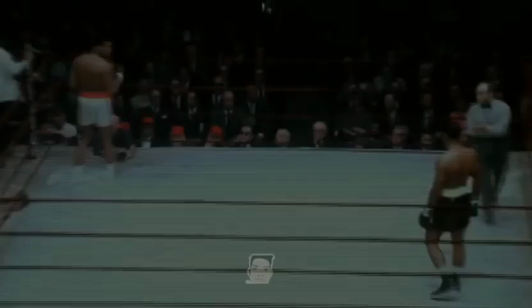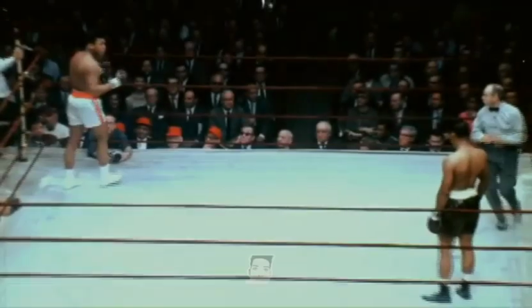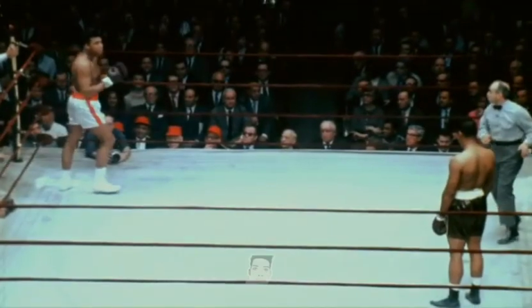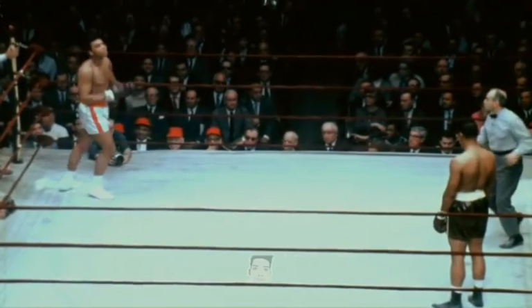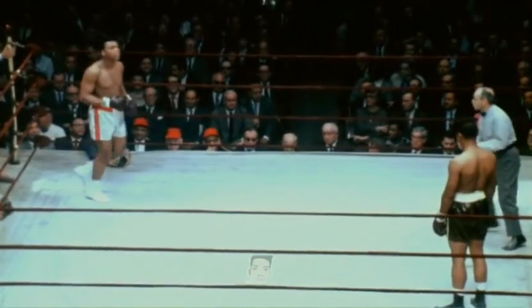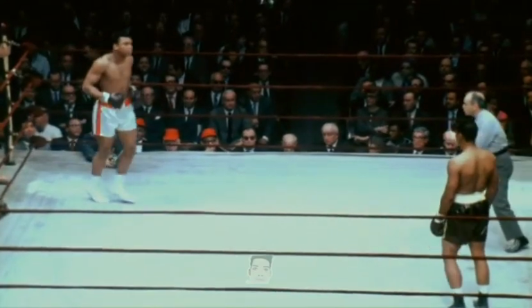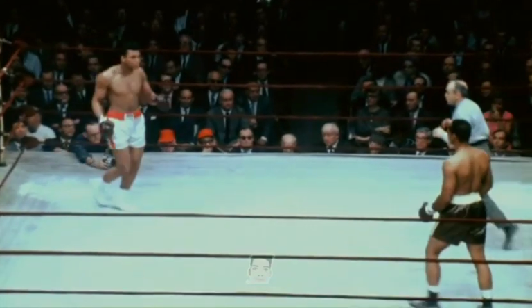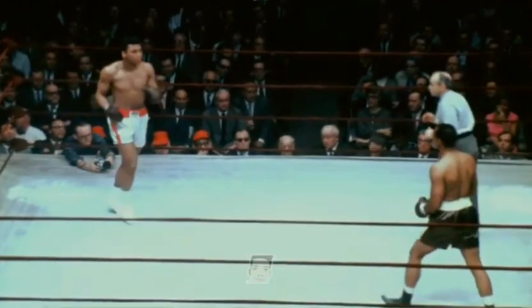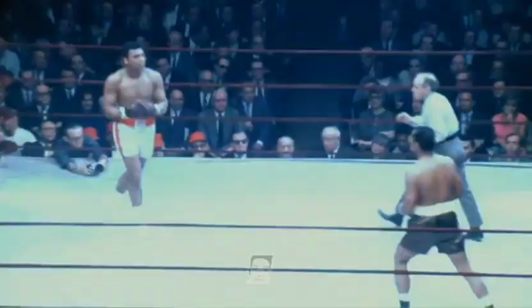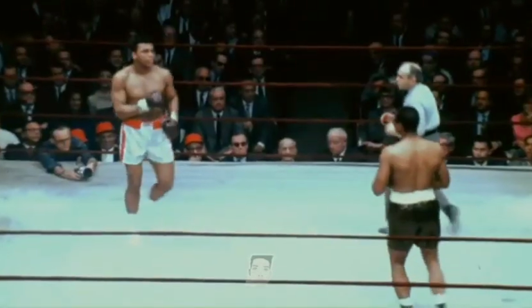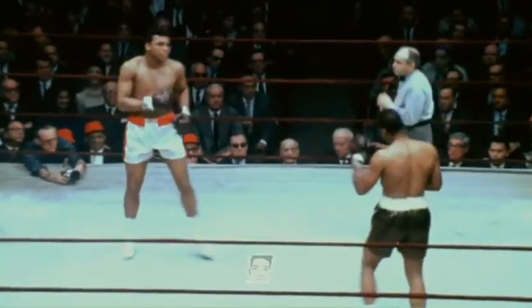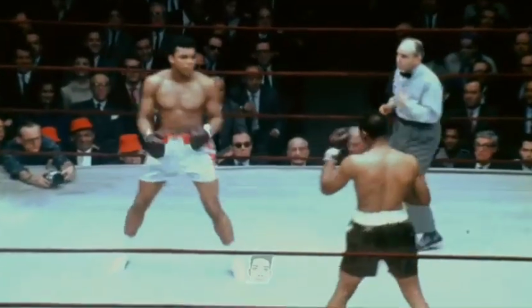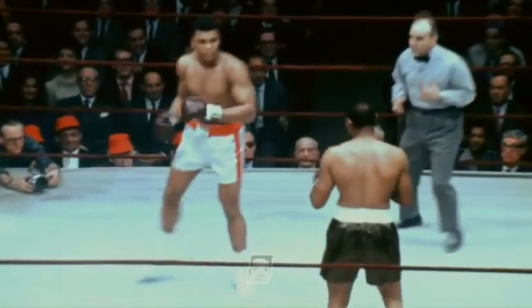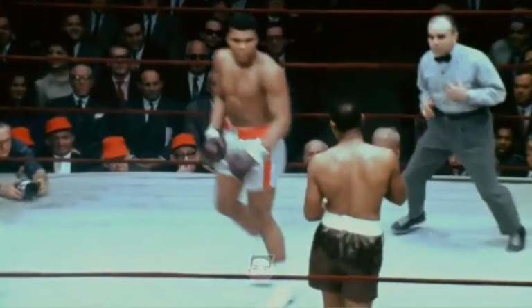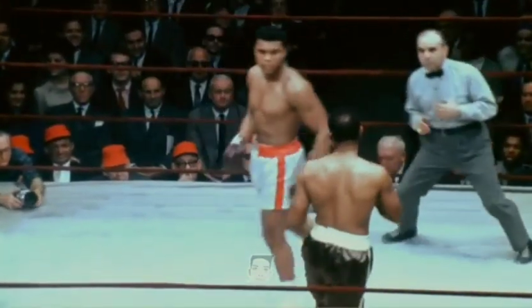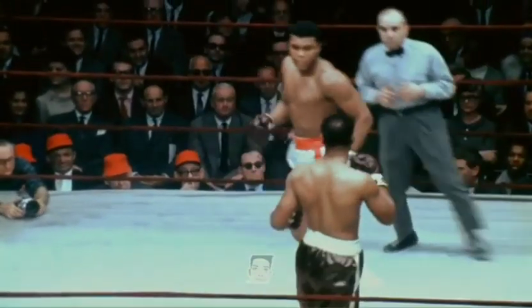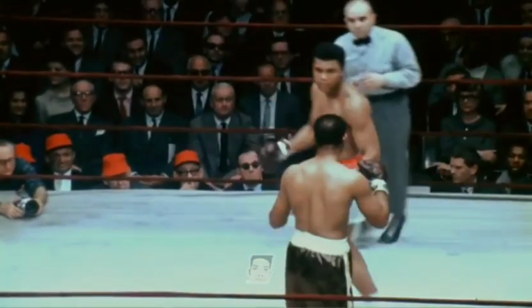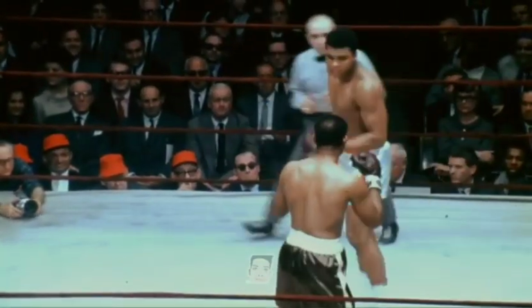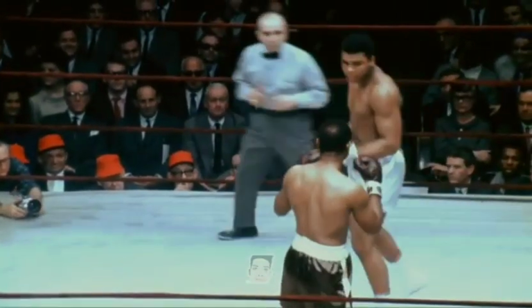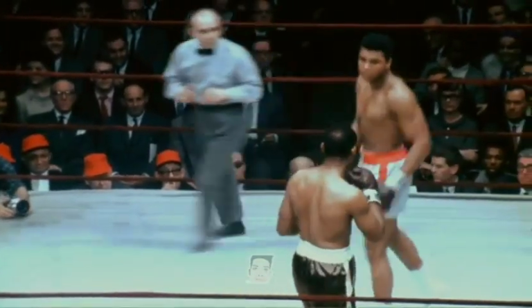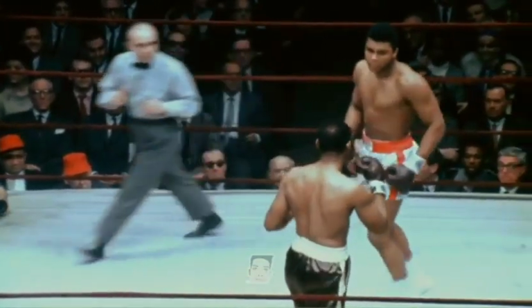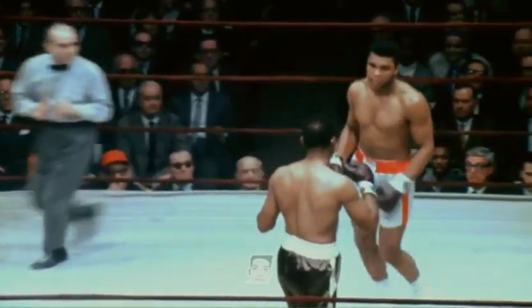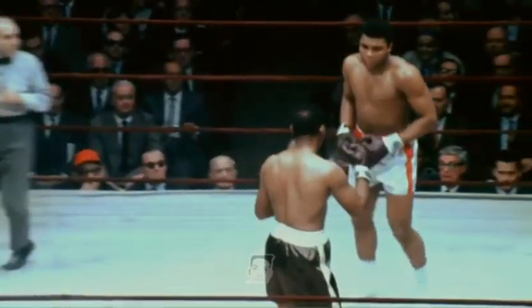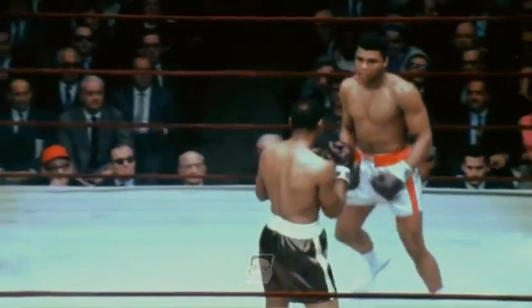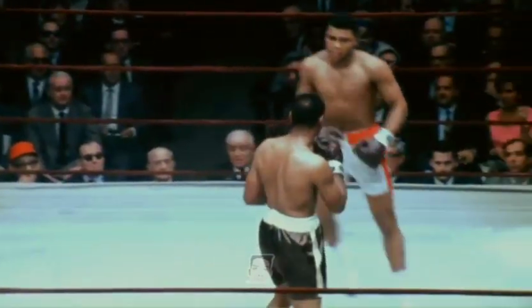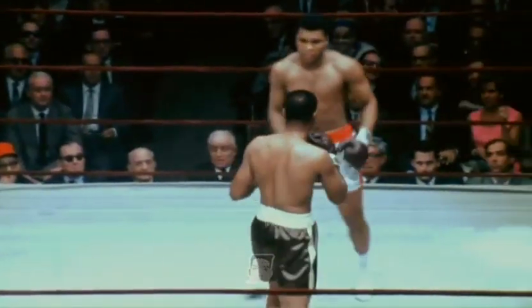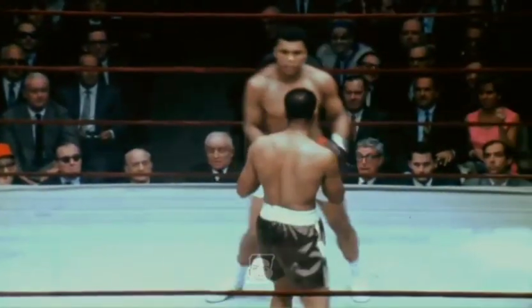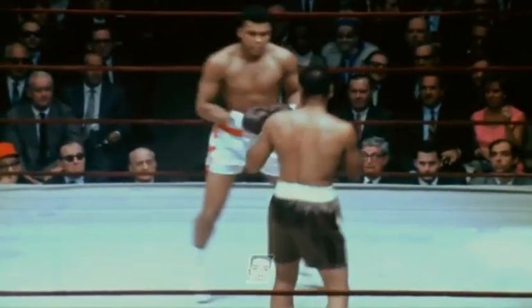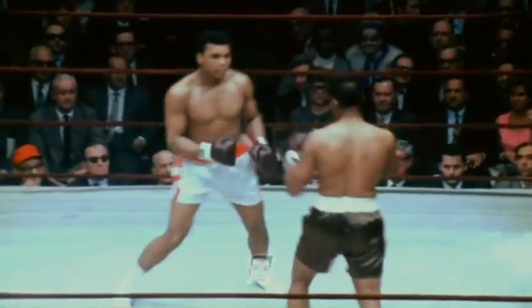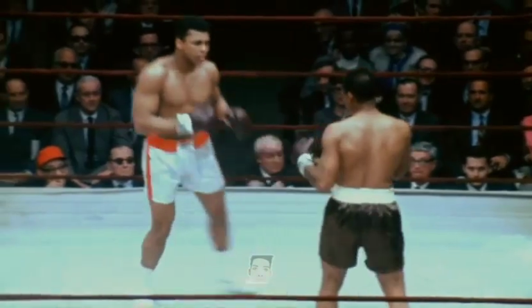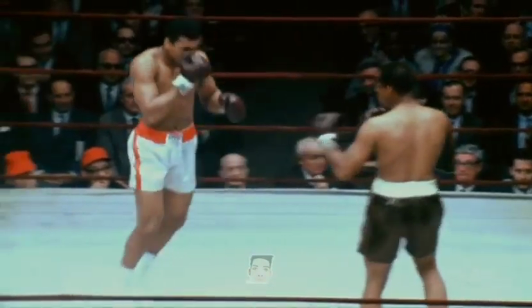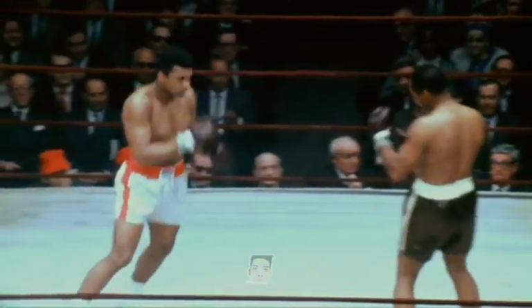Muhammad Ali, in the white trunks. Zora Foley, the challenger, in the dark trunks — they are brown.